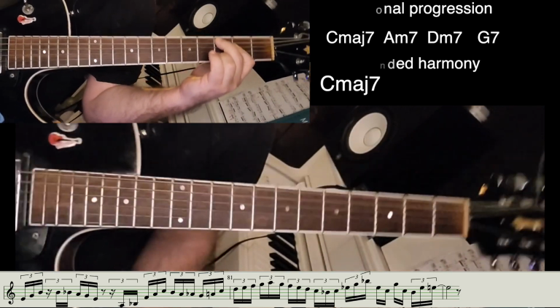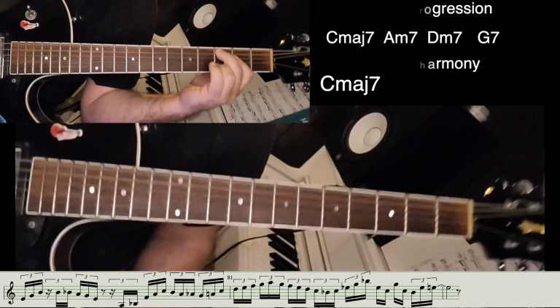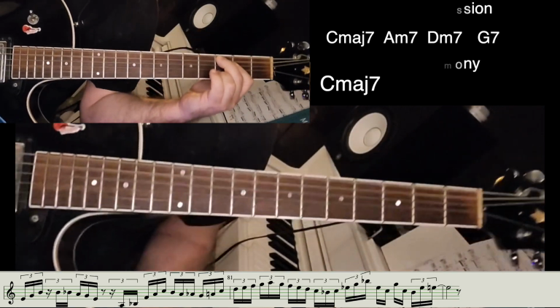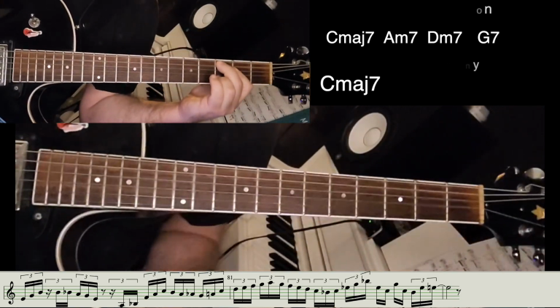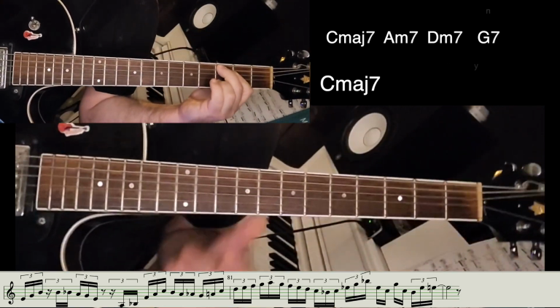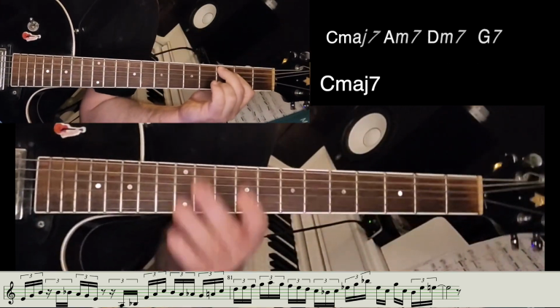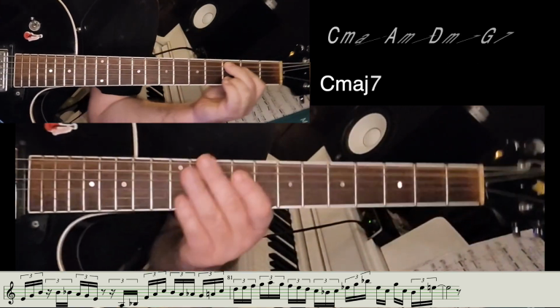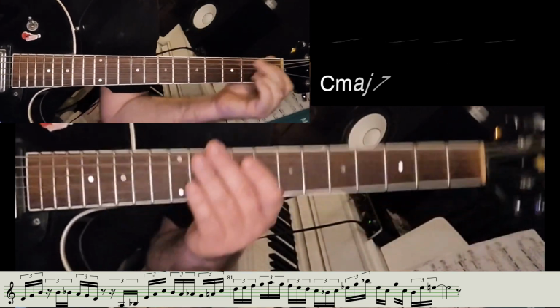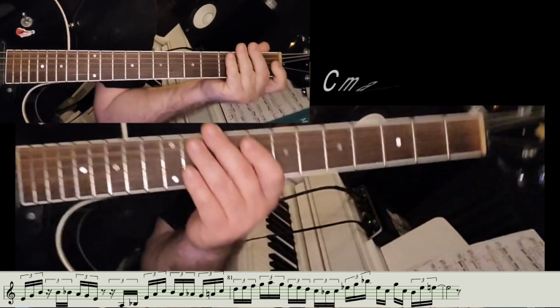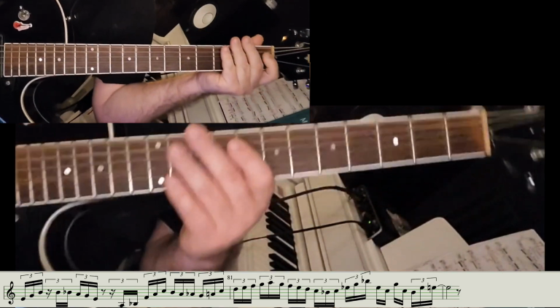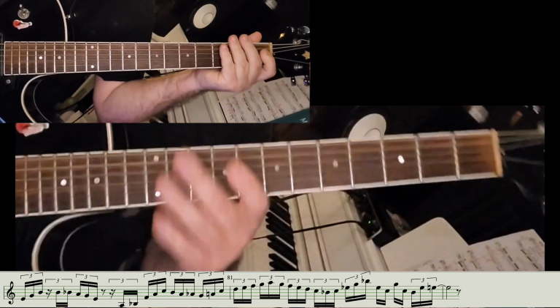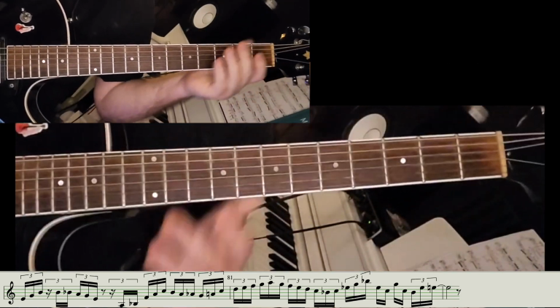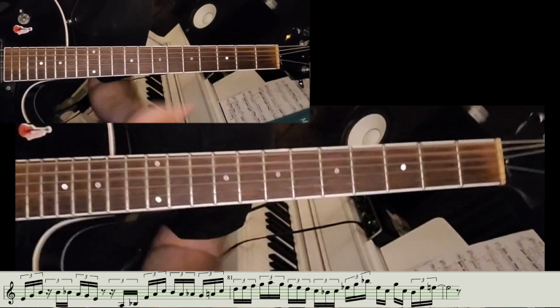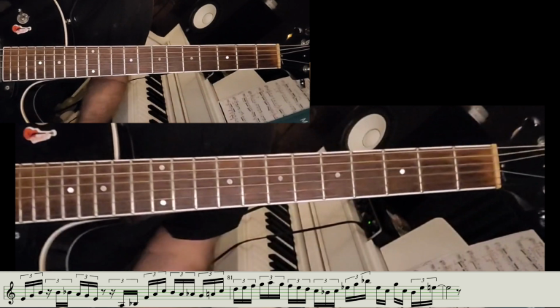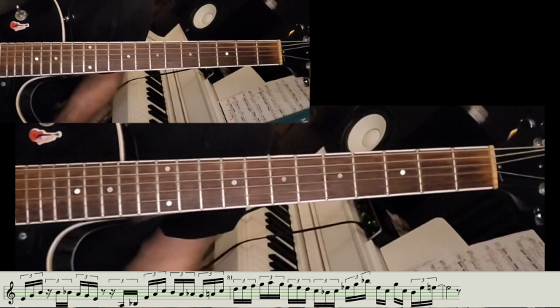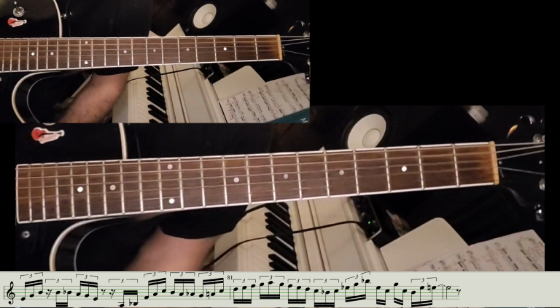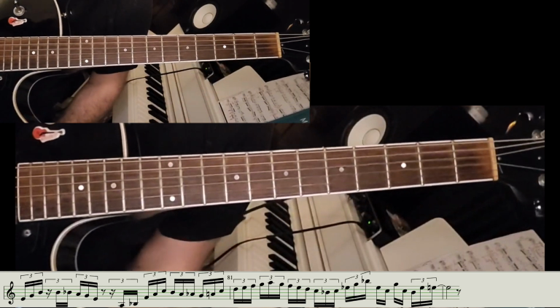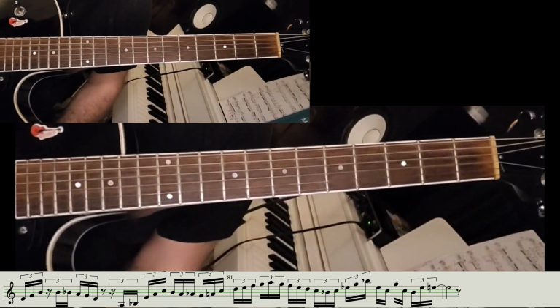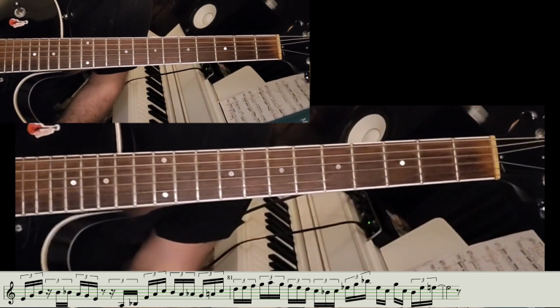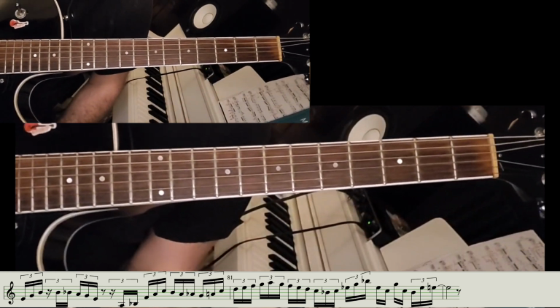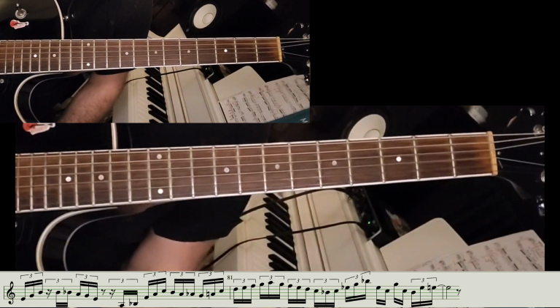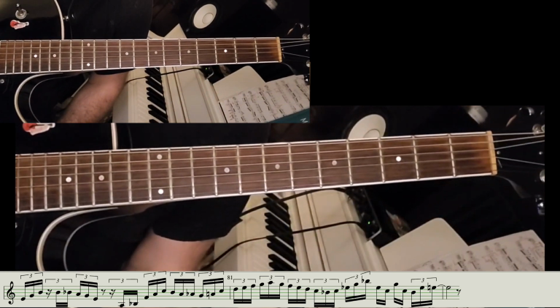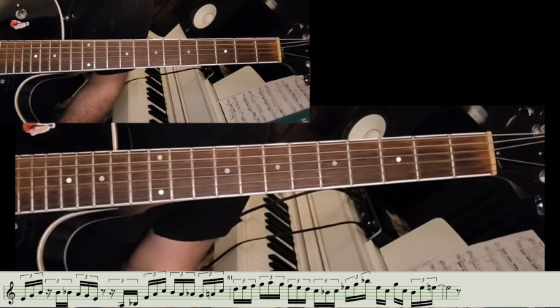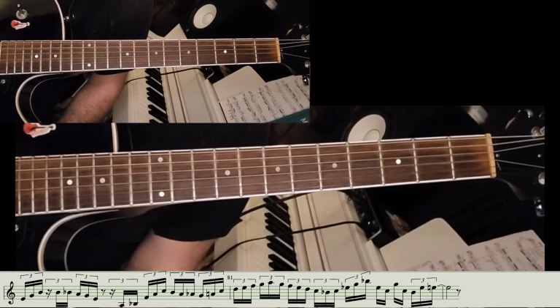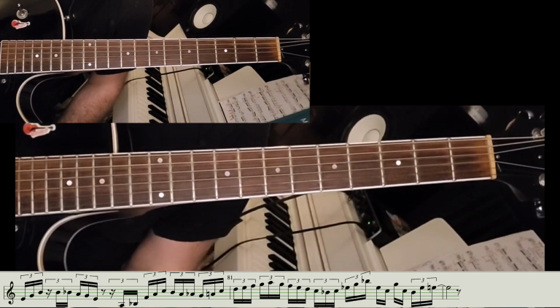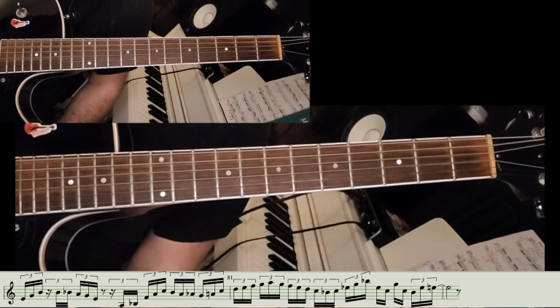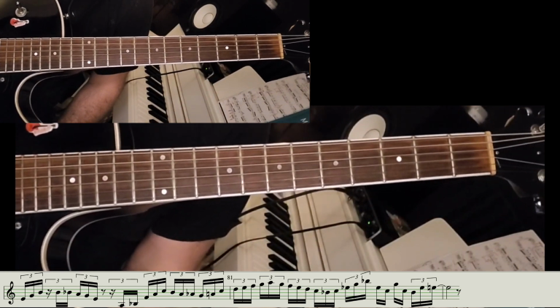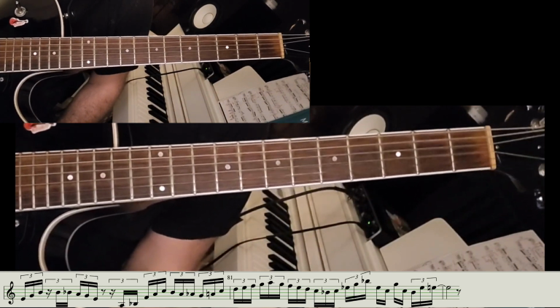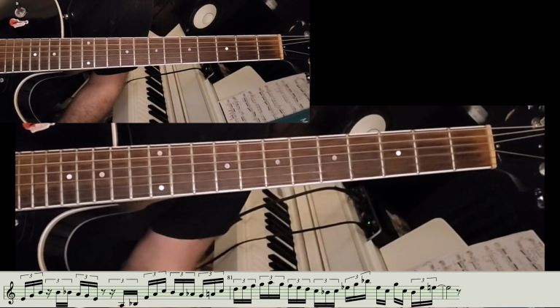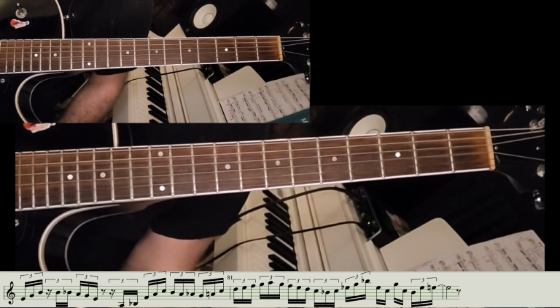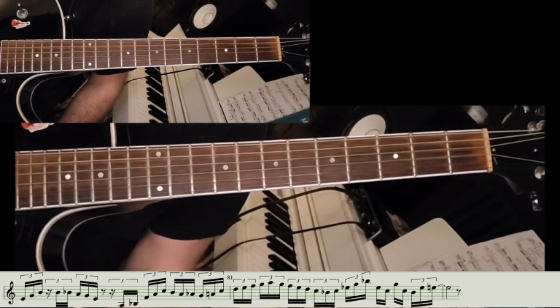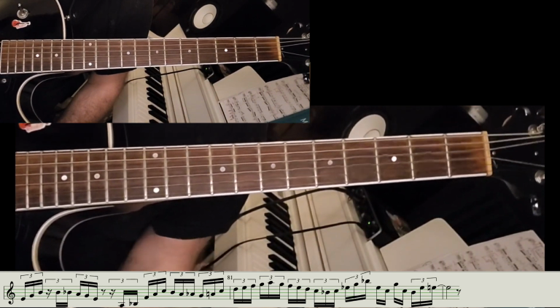Thank you for watching. In the next videos, we will talk about the theory about where these chords come from.